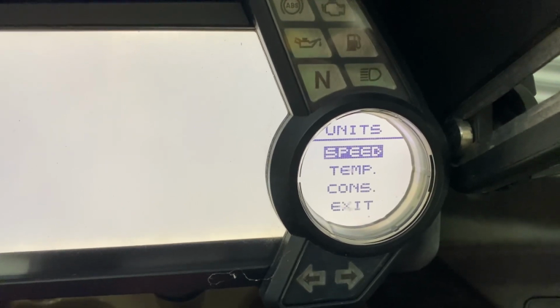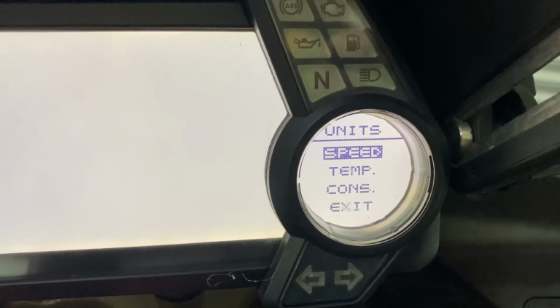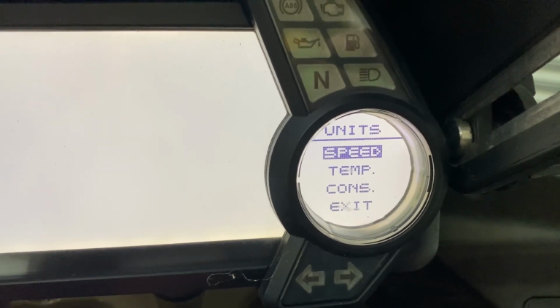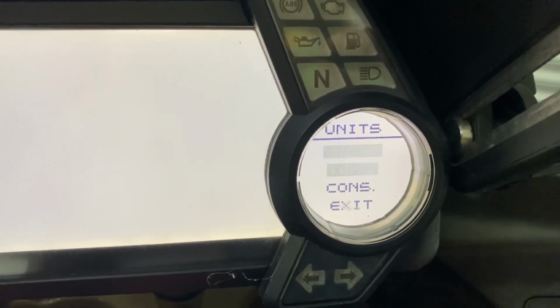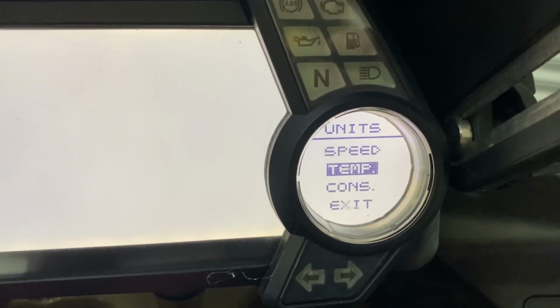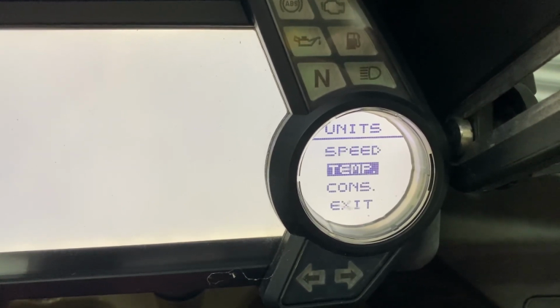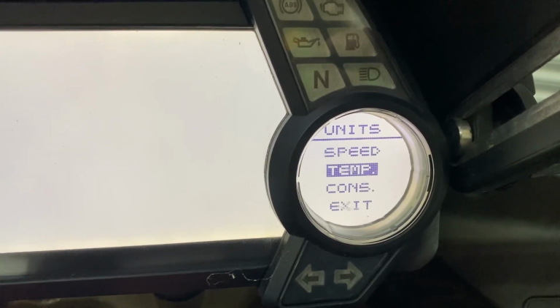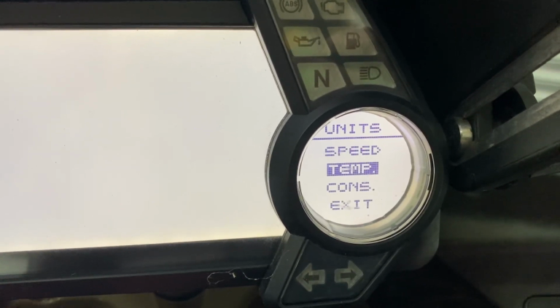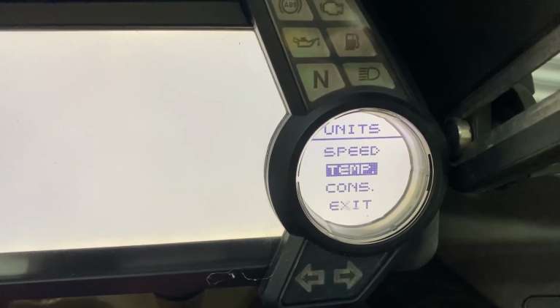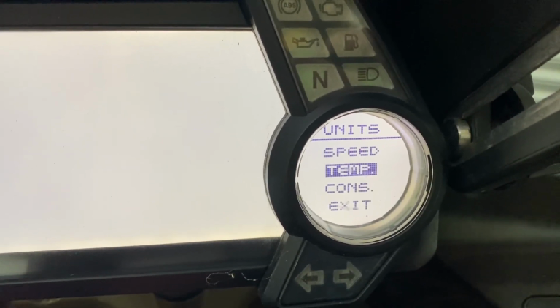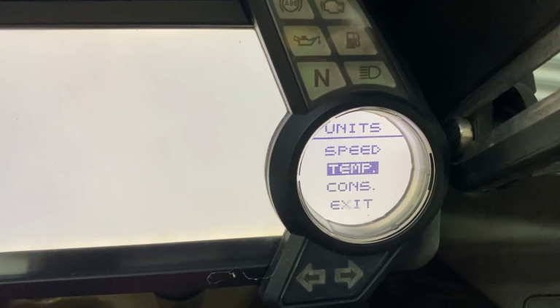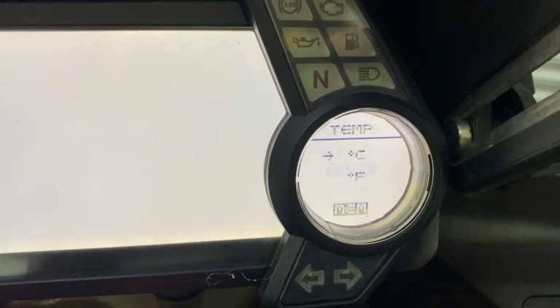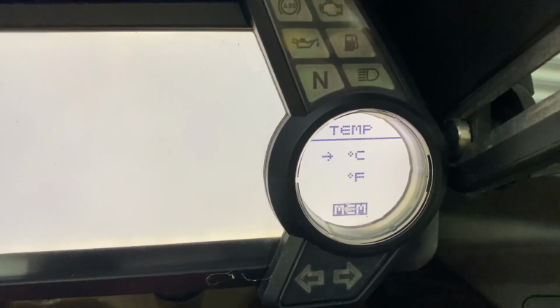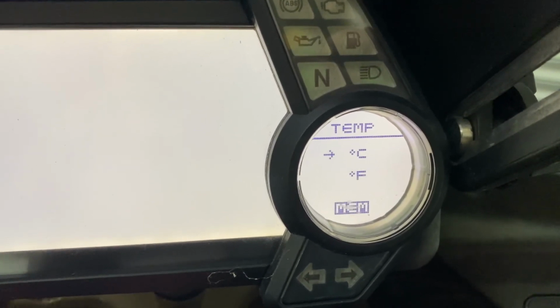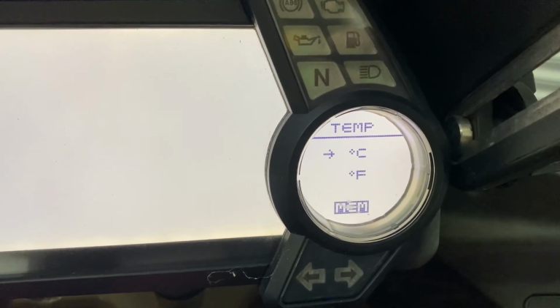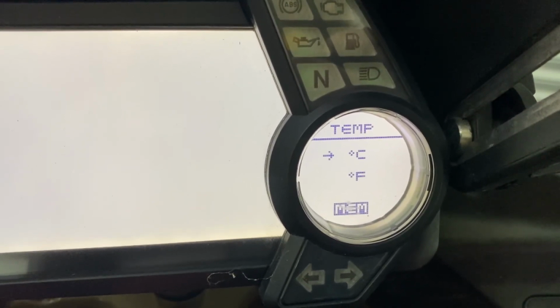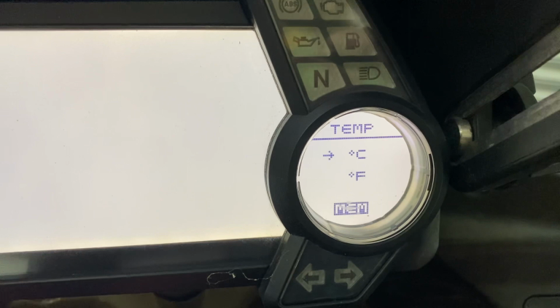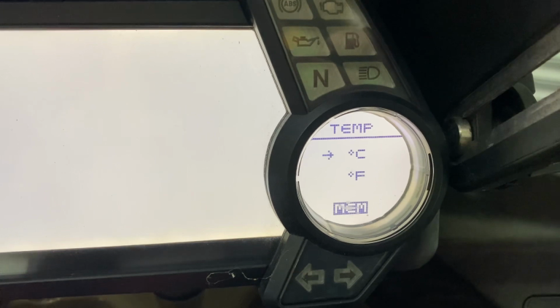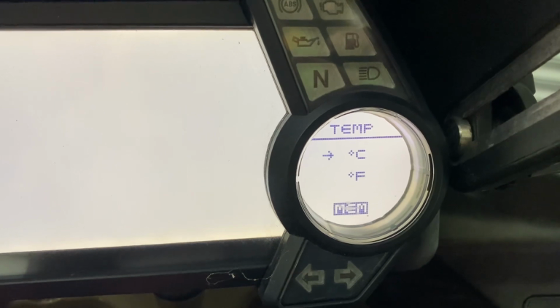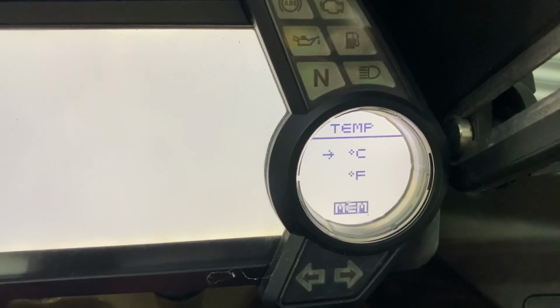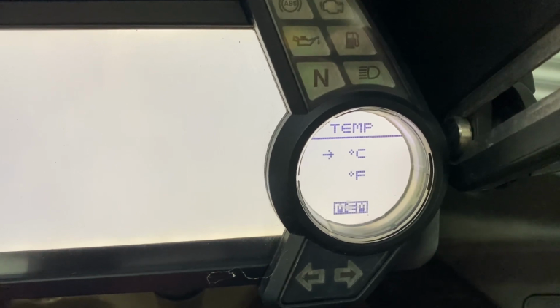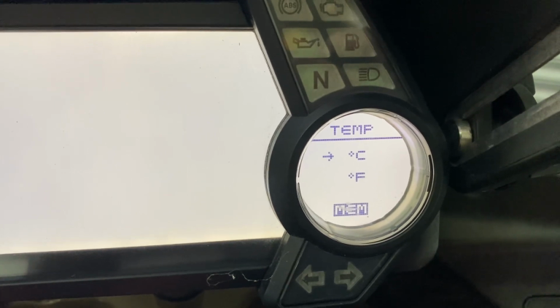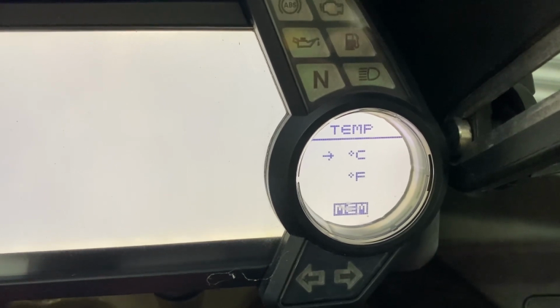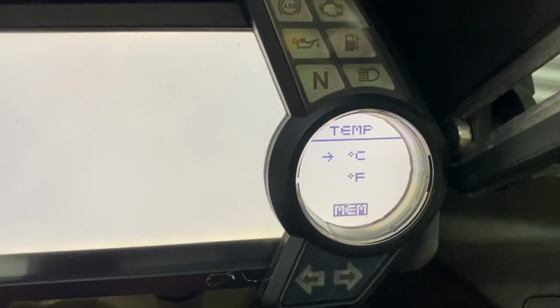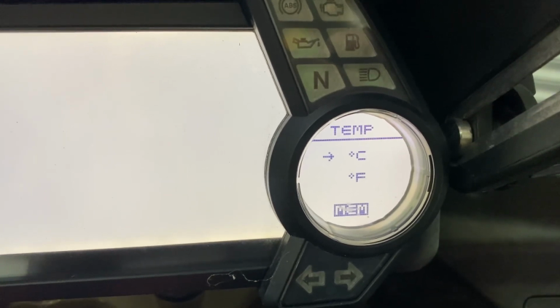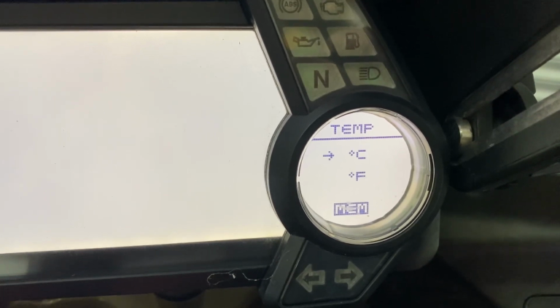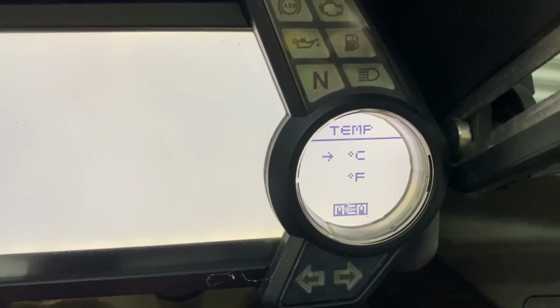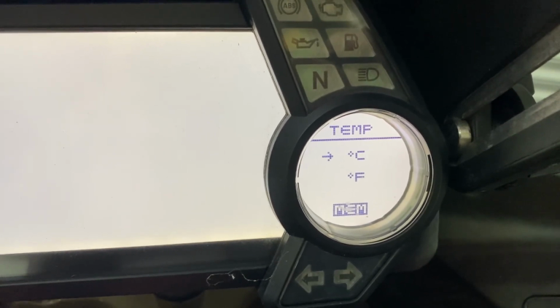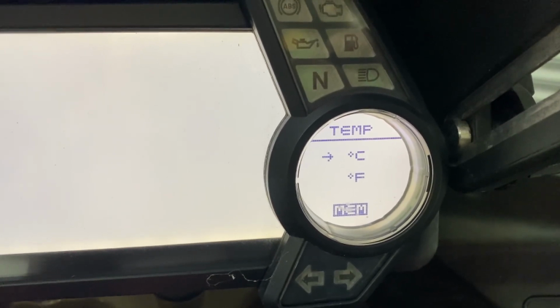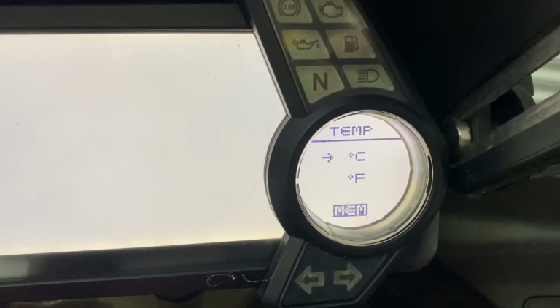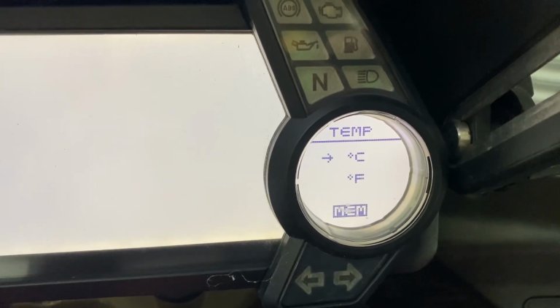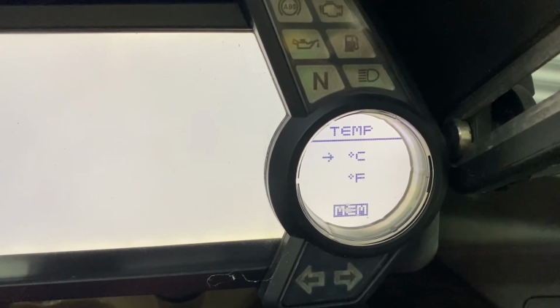Then you can go to temperature and then go into that. Celsius or Fahrenheit. I'm going to have Celsius because we're not American.